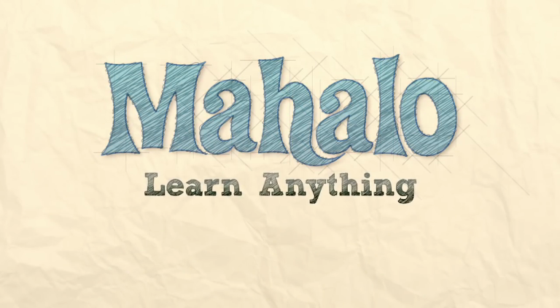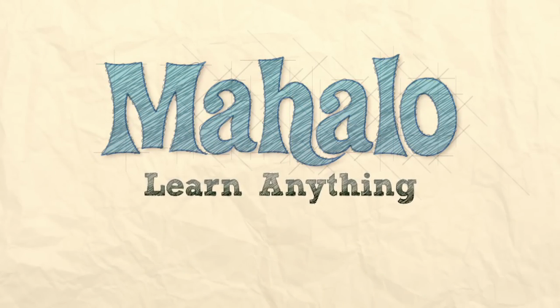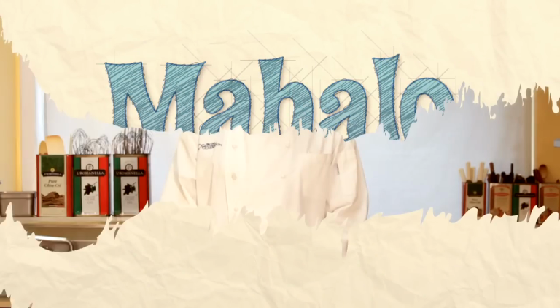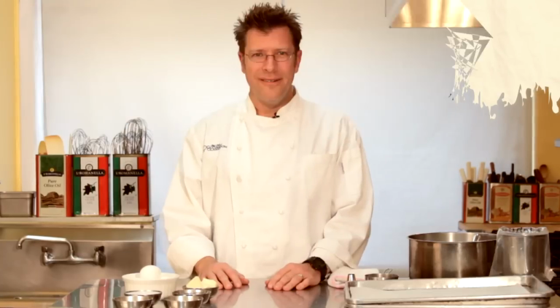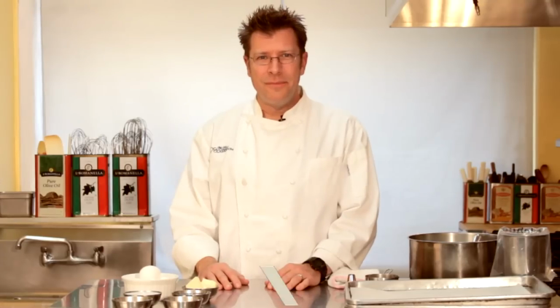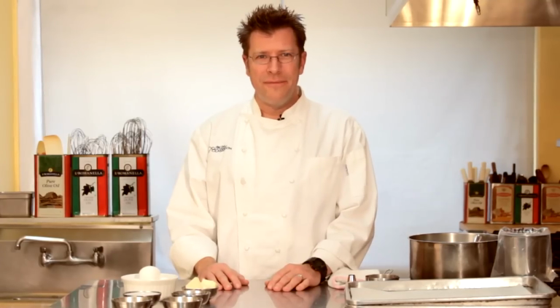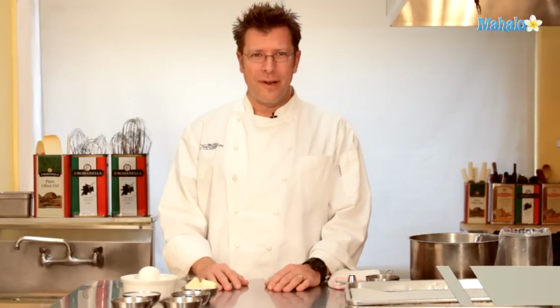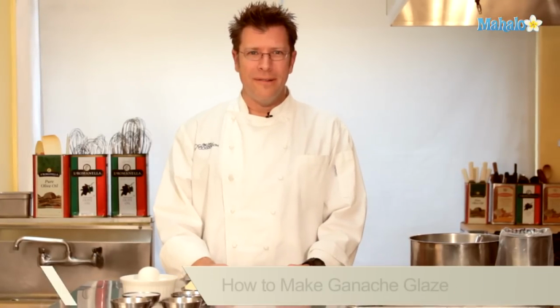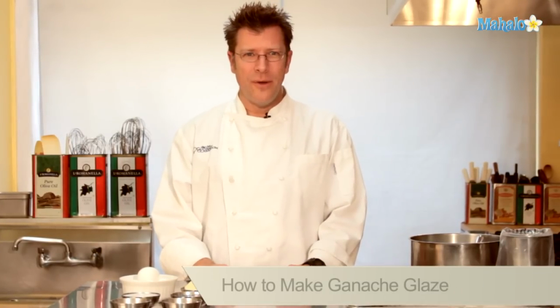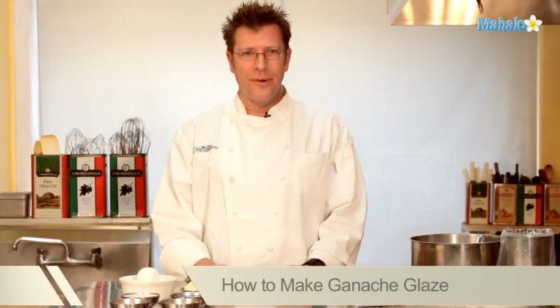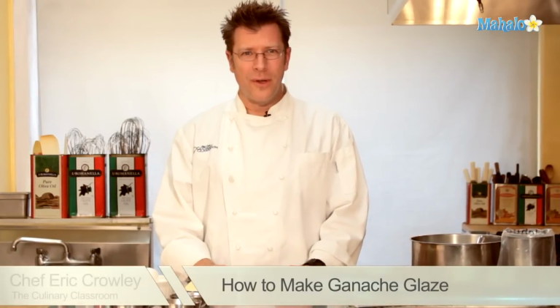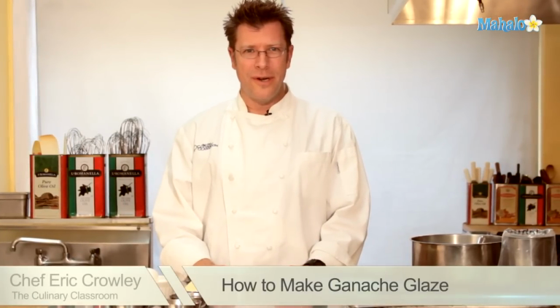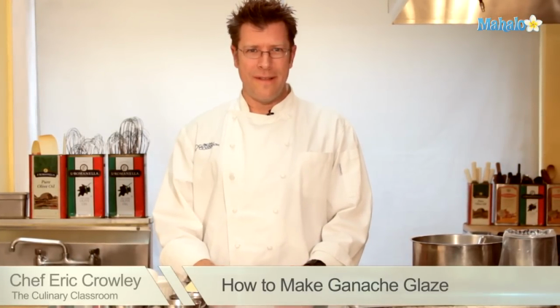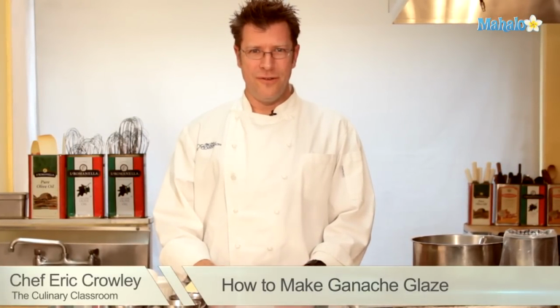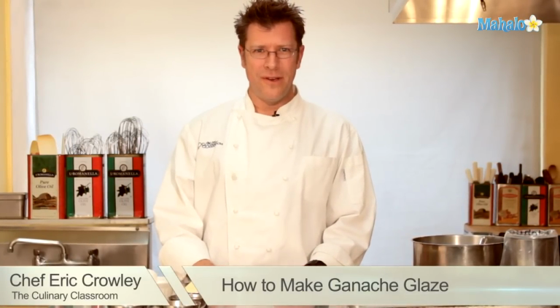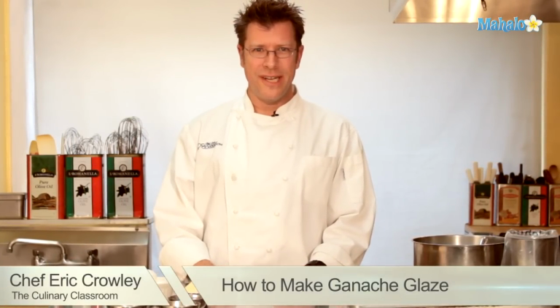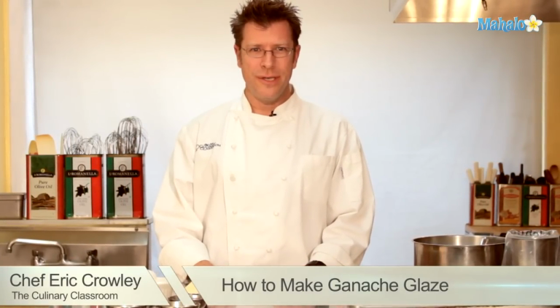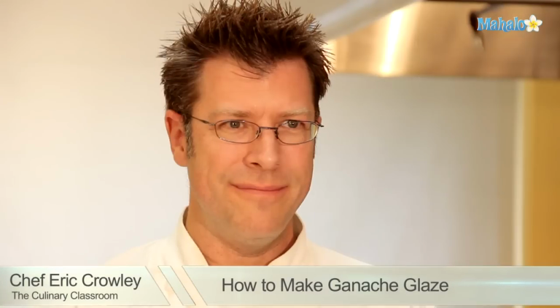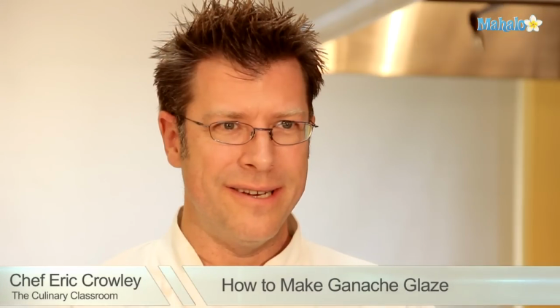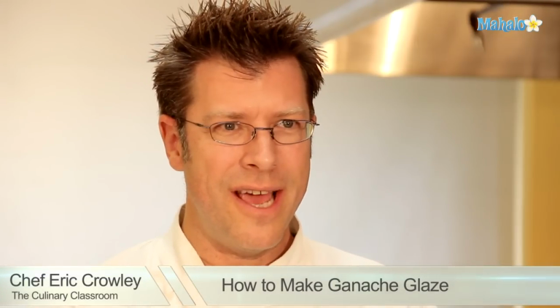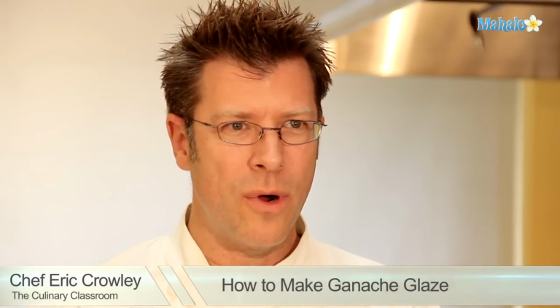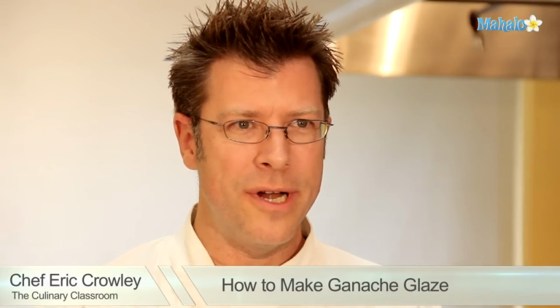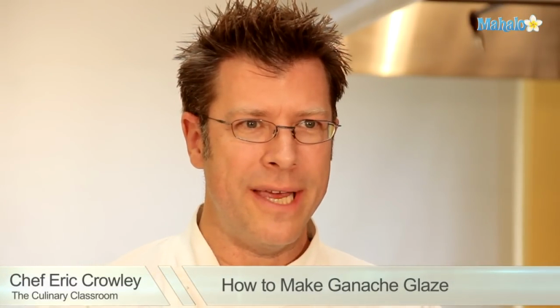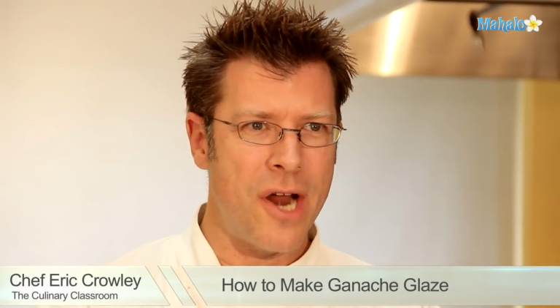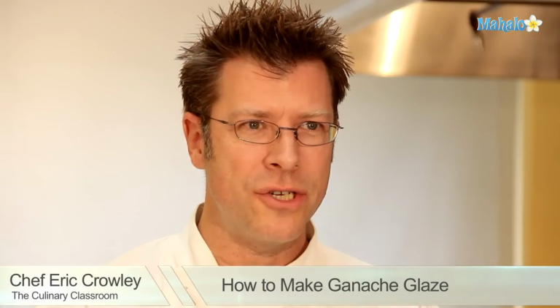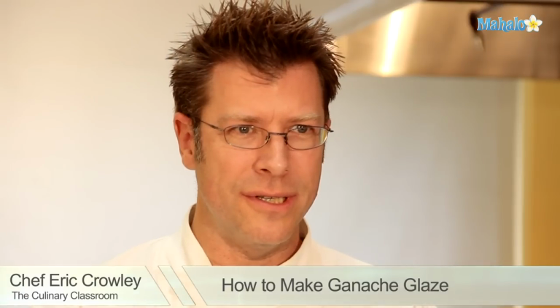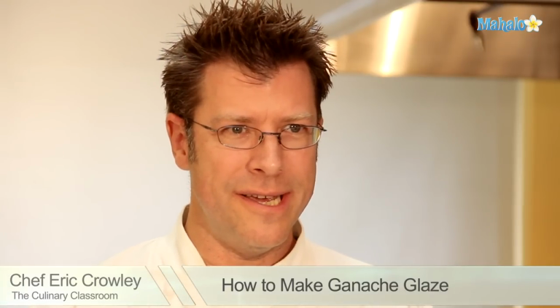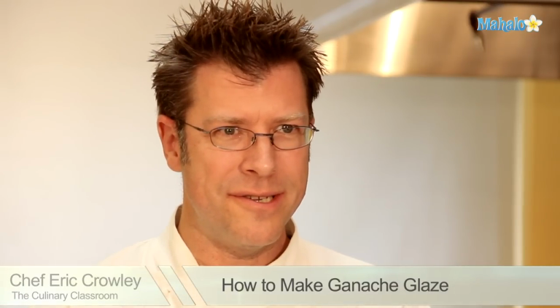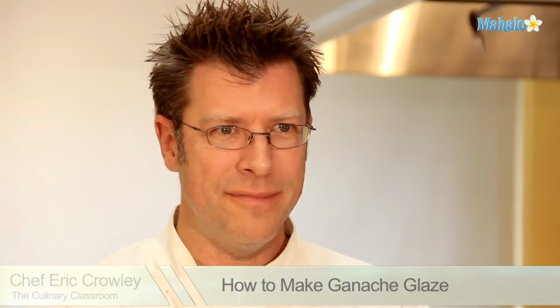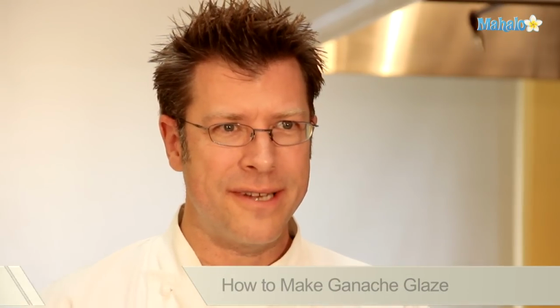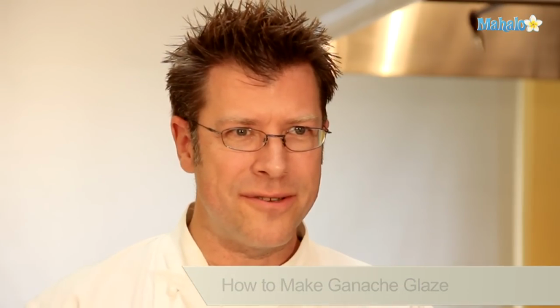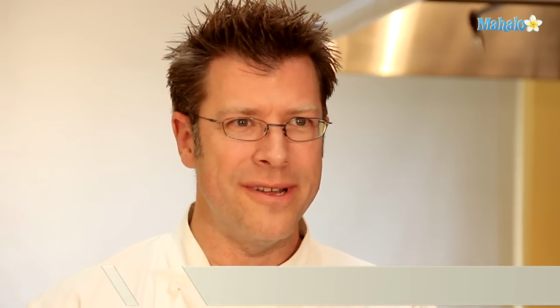Hi there, I'm Chef Eric Crowley, owner of the Culinary Classroom in Los Angeles, and today we're going to make ganache glaze. Let's get started.